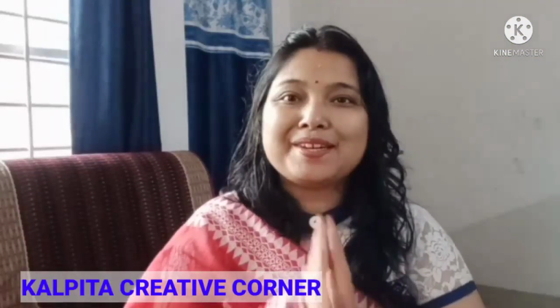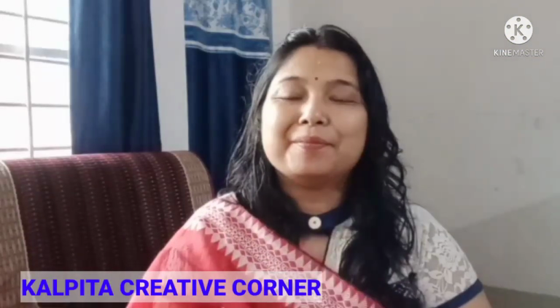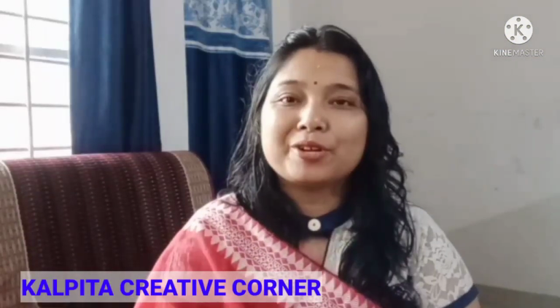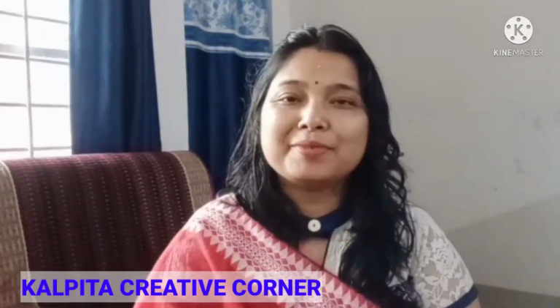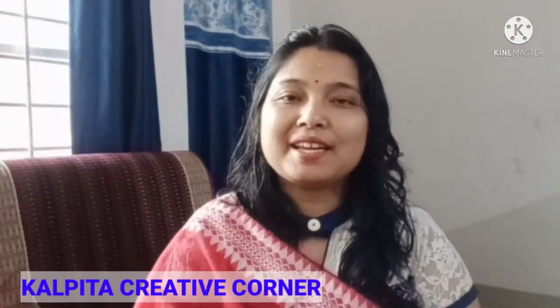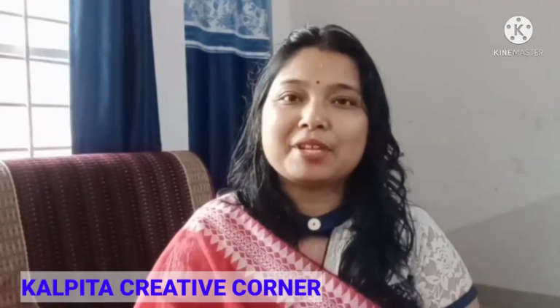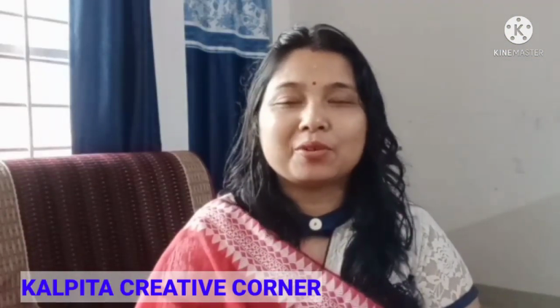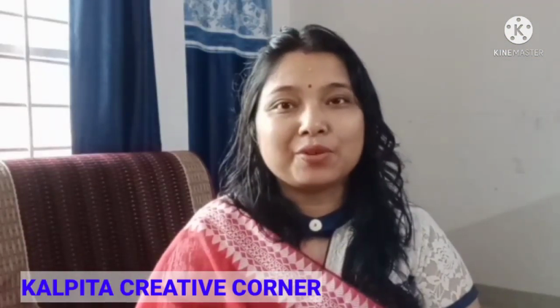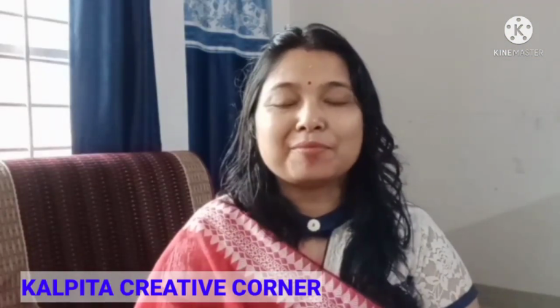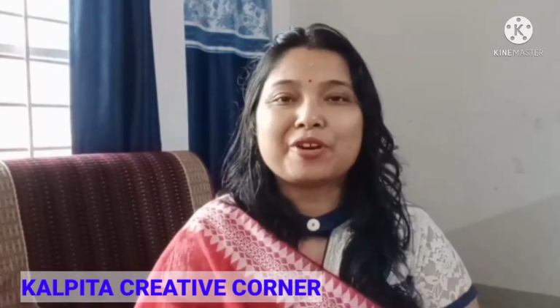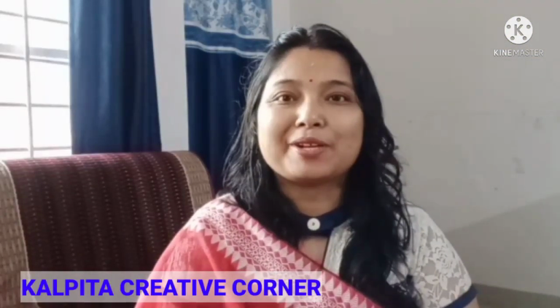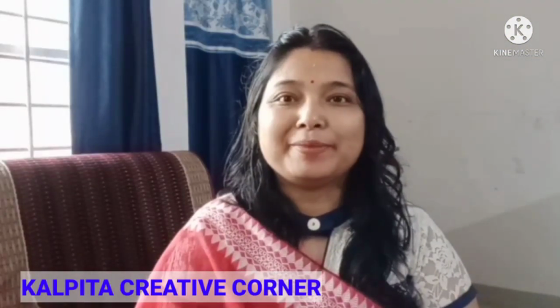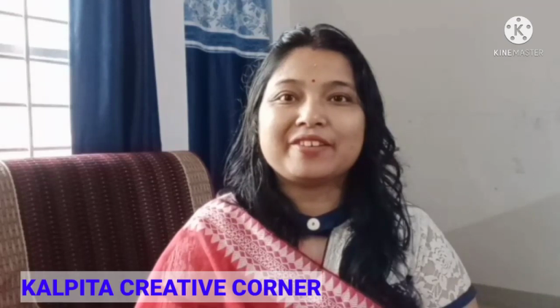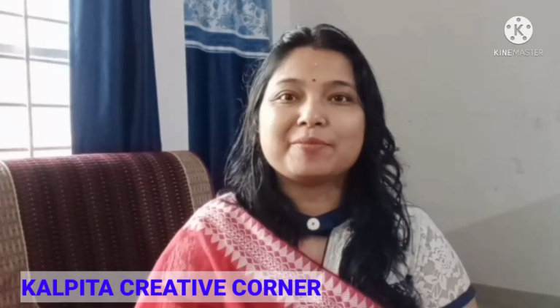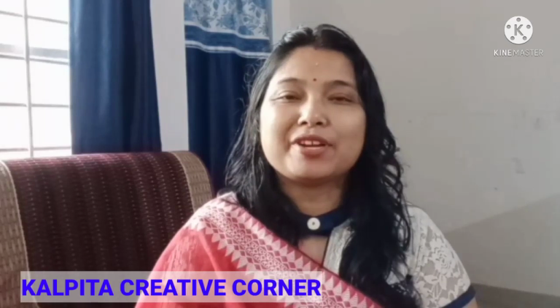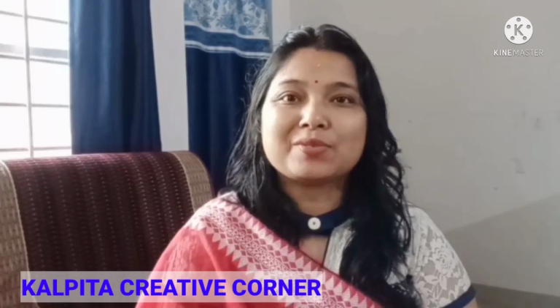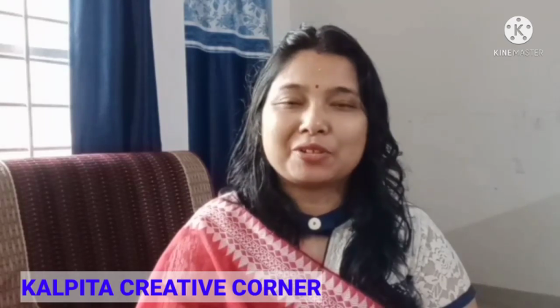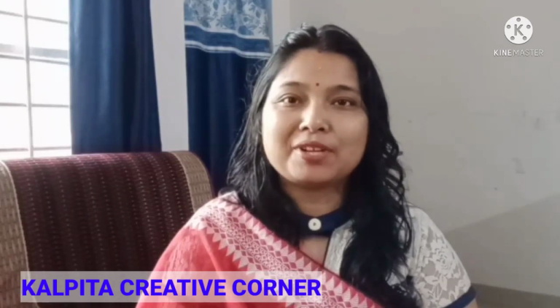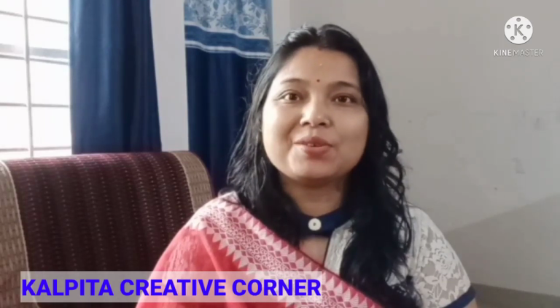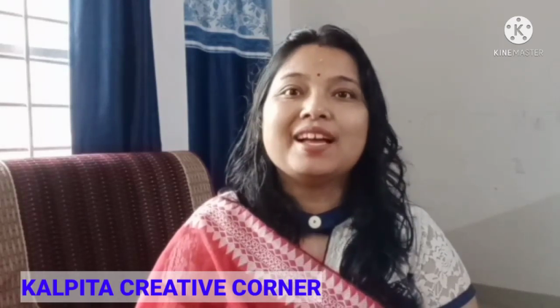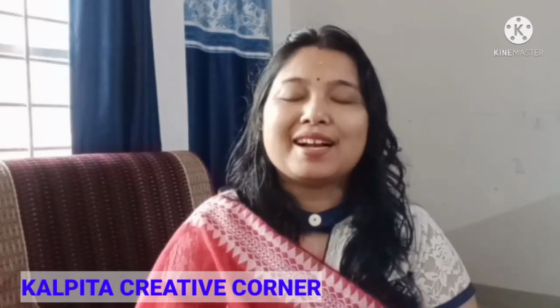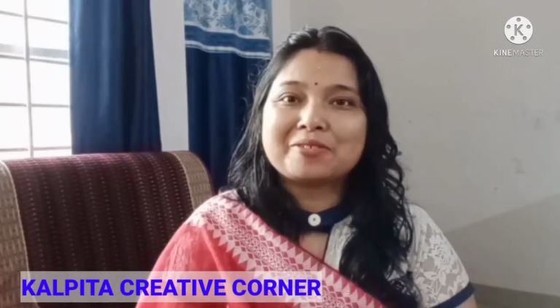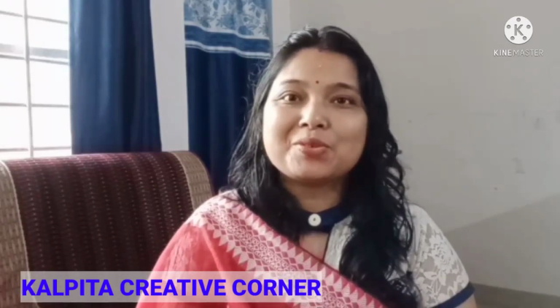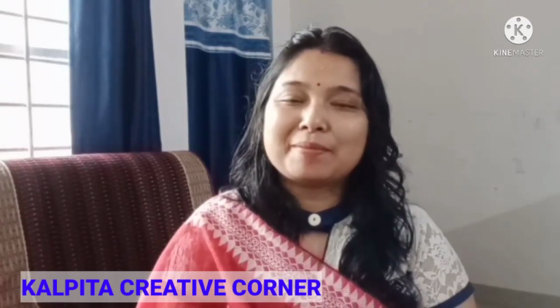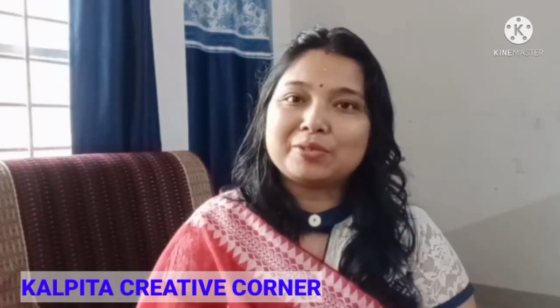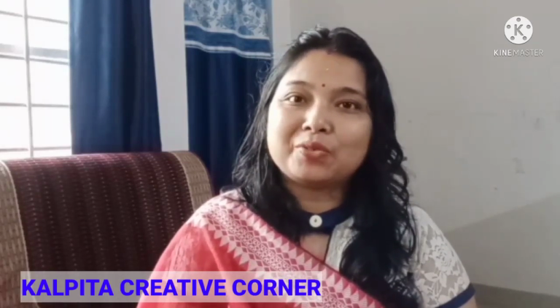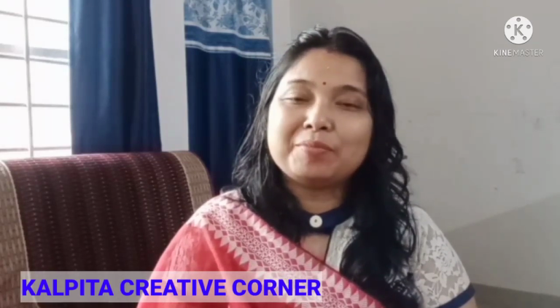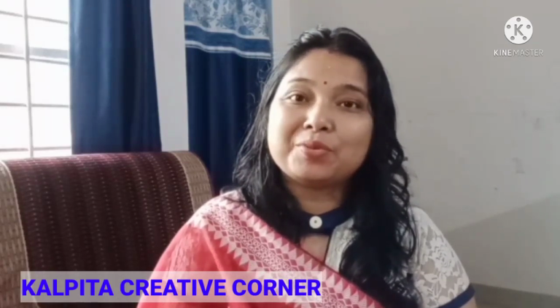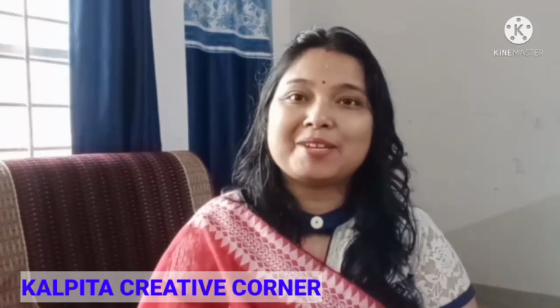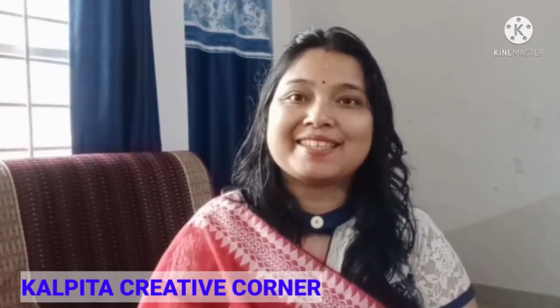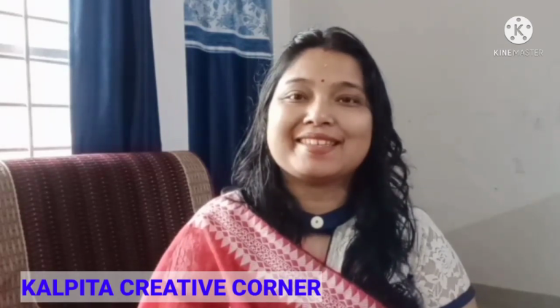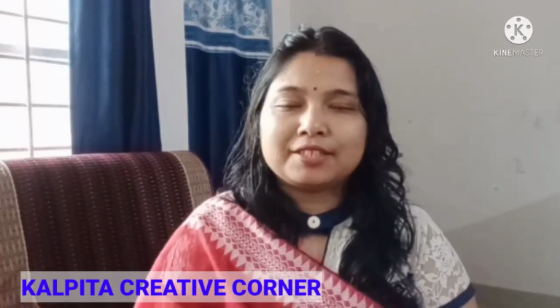Namaskar, I'm Kalpita and I'm creating creative content. I will show you the next video.